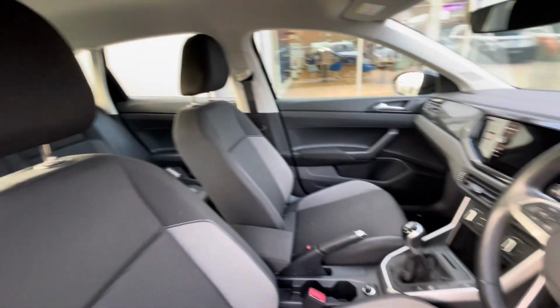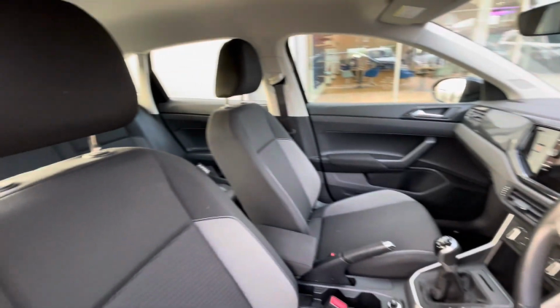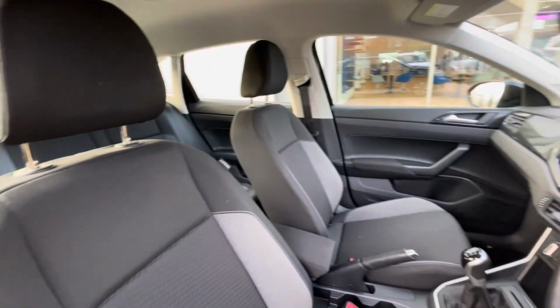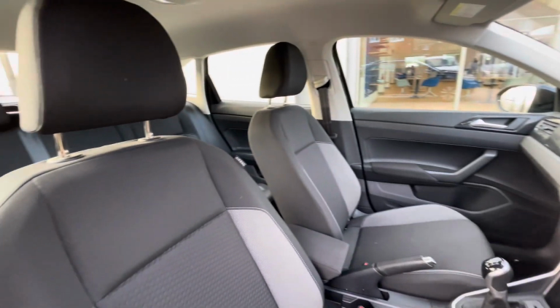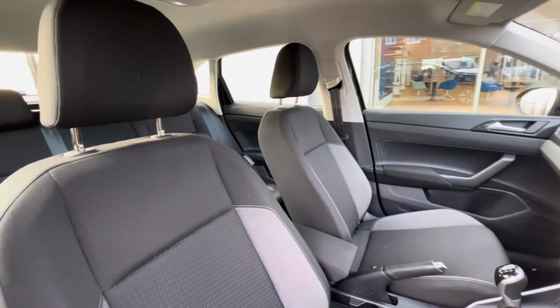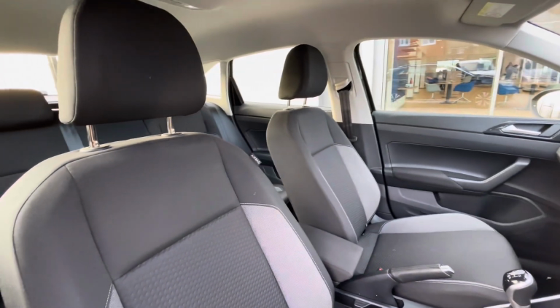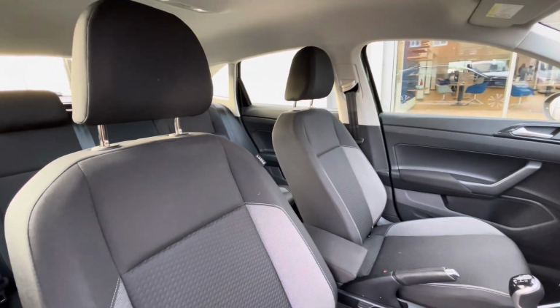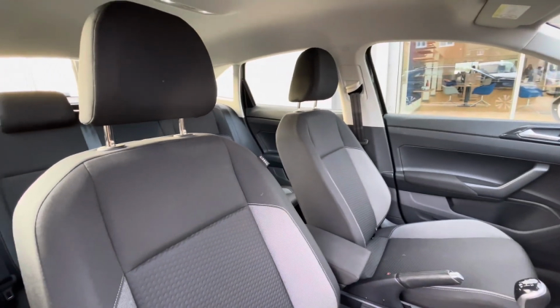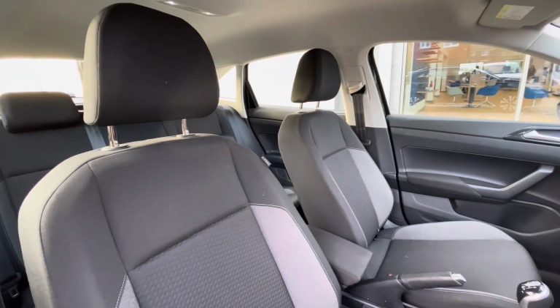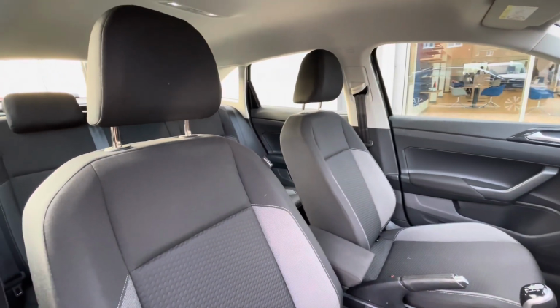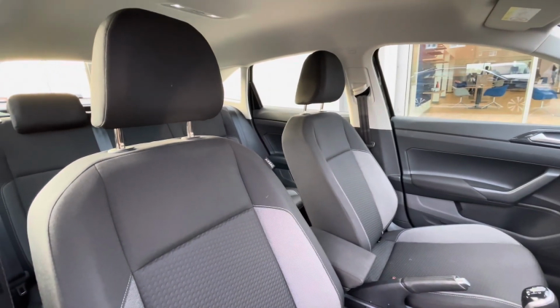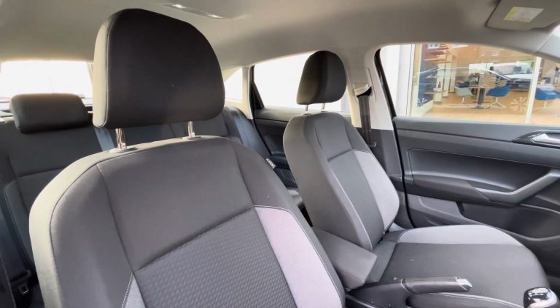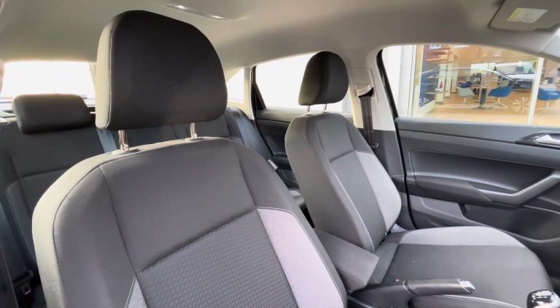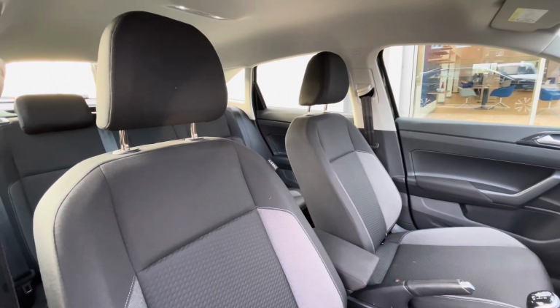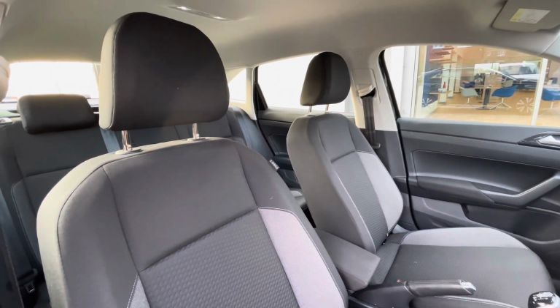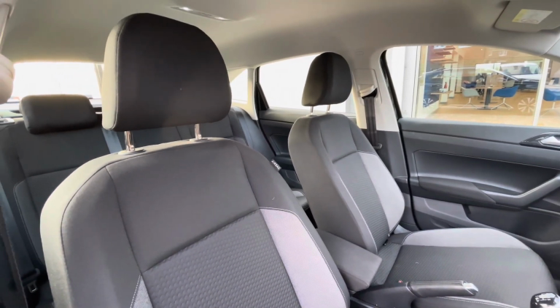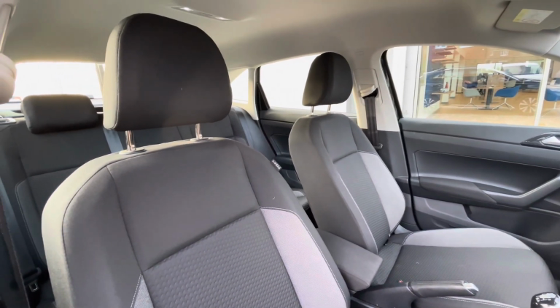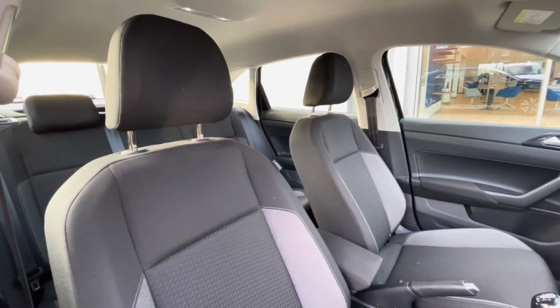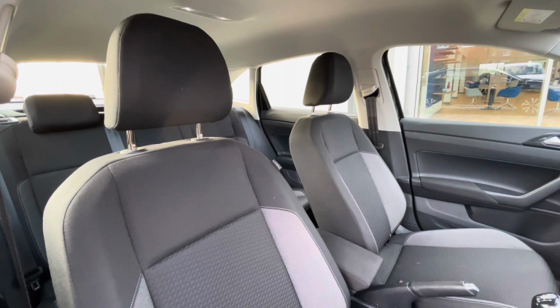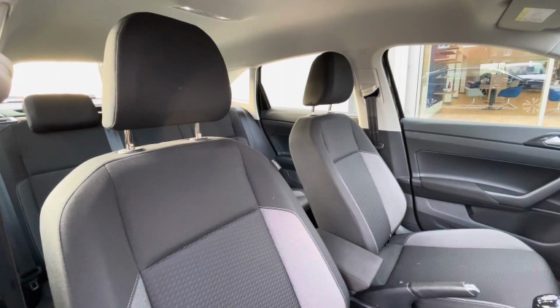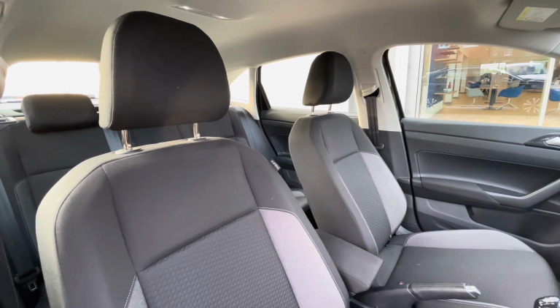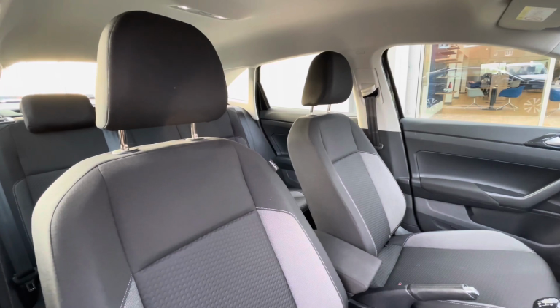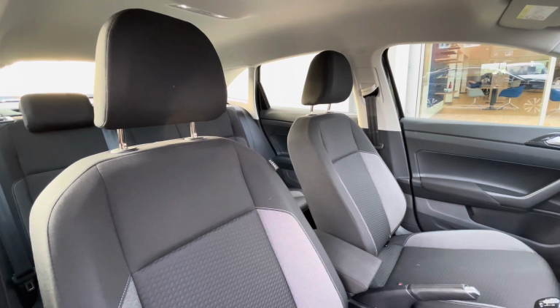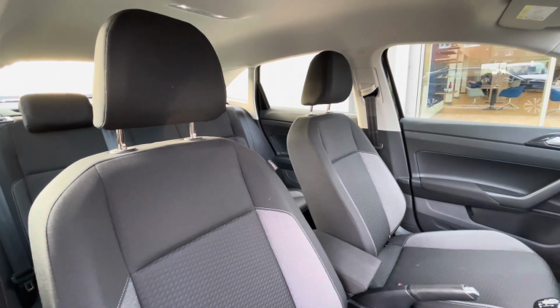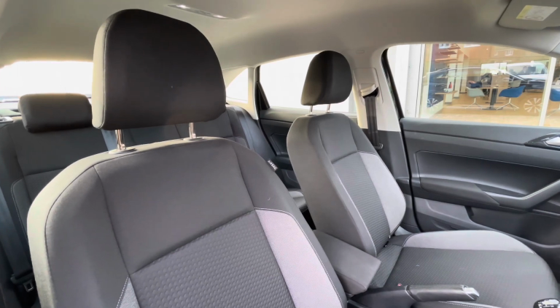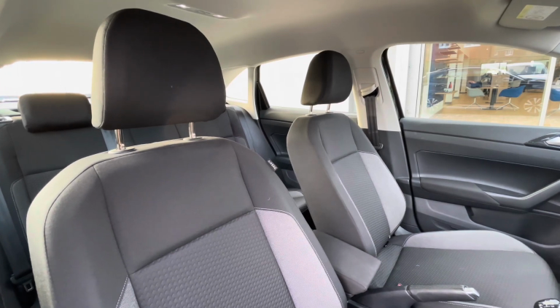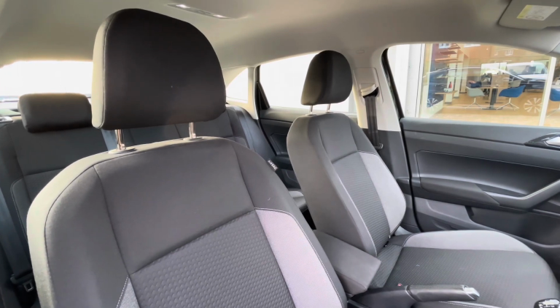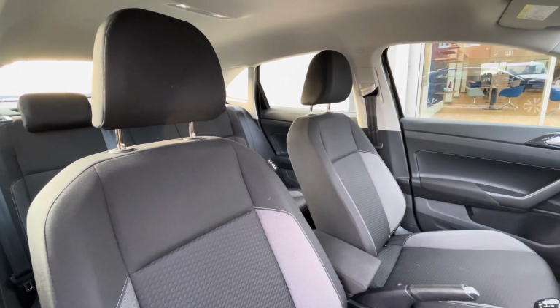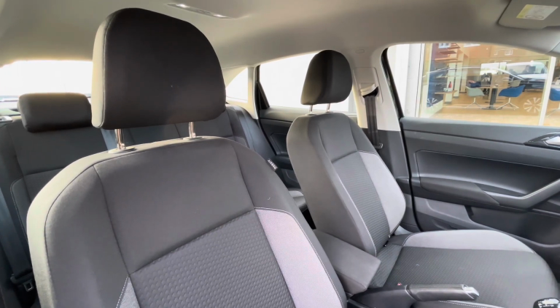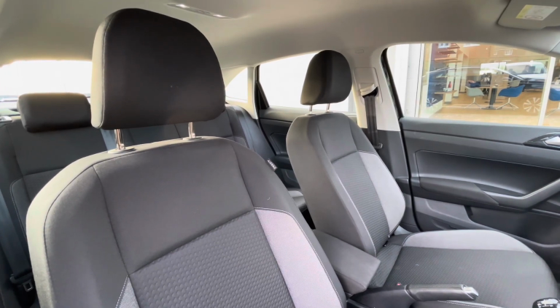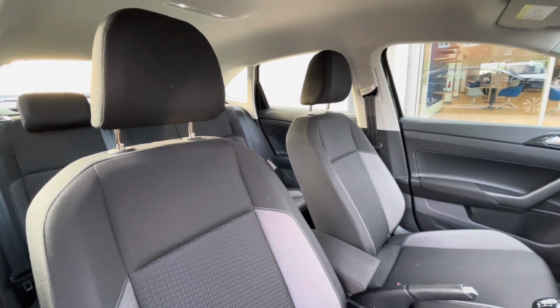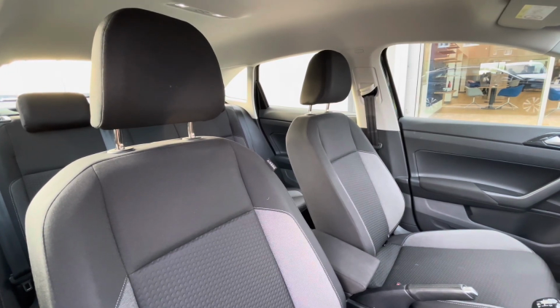Panning round you can see a clean and well maintained interior and an armrest in the centre console that also works as a storage compartment.